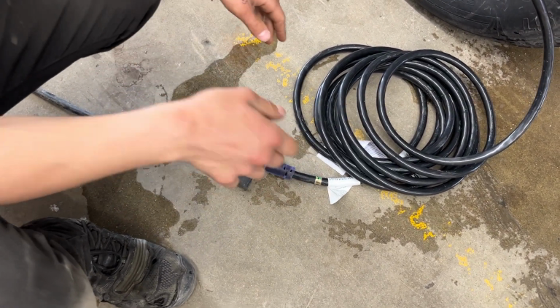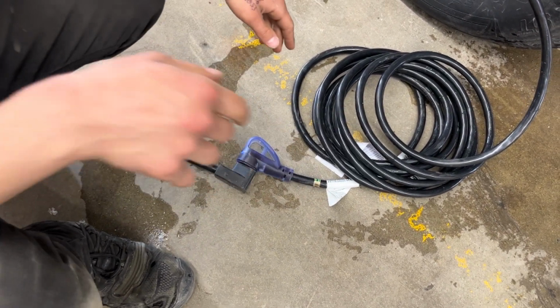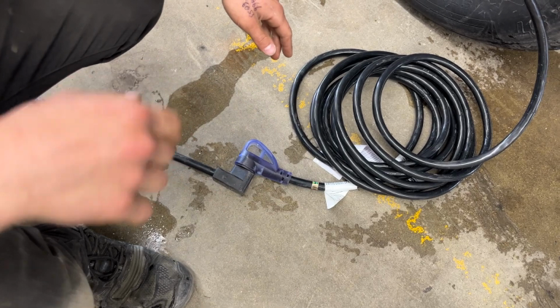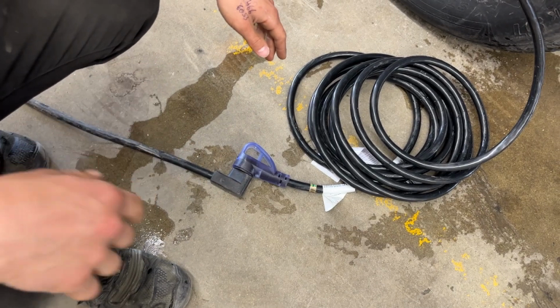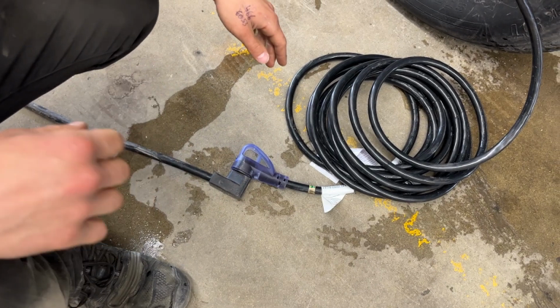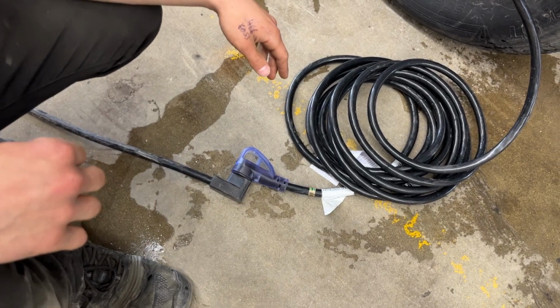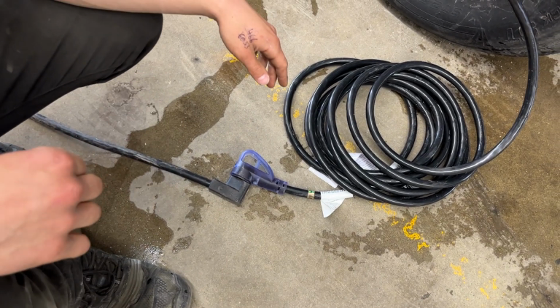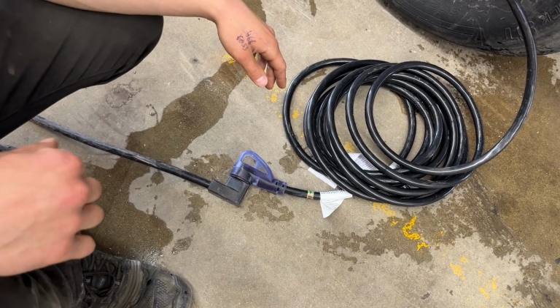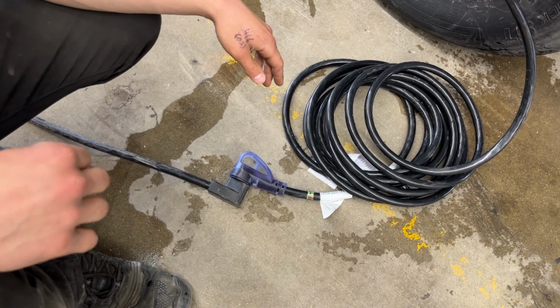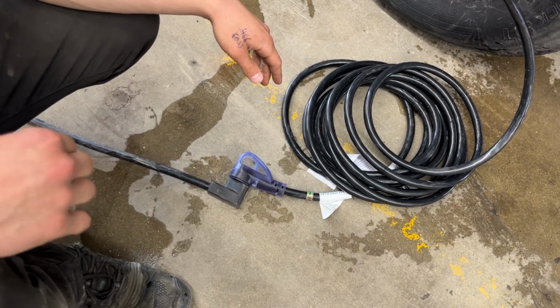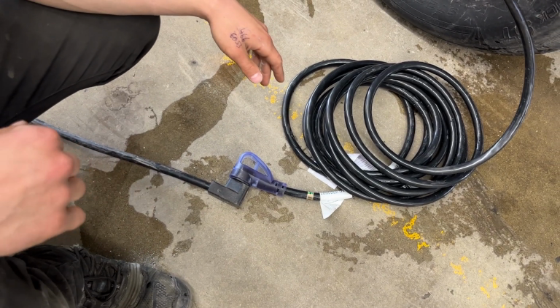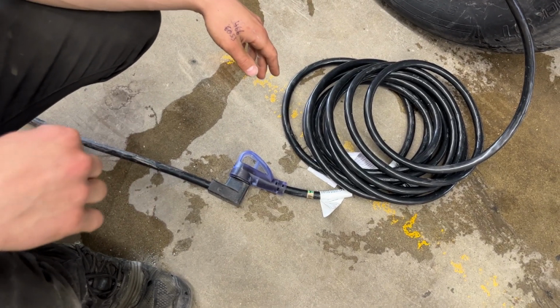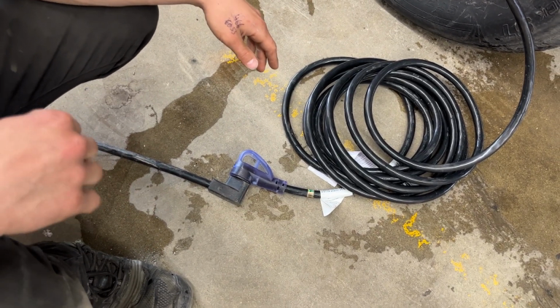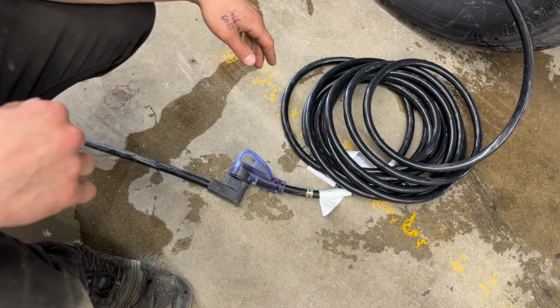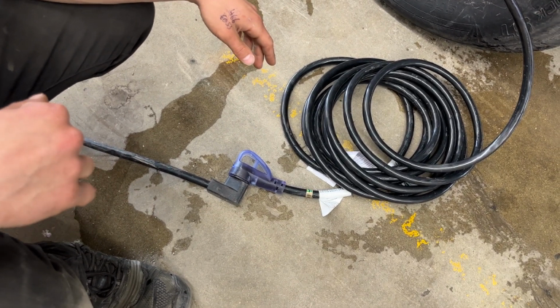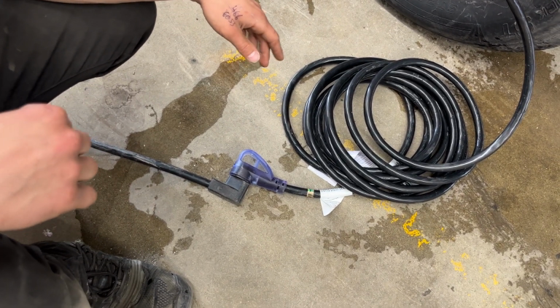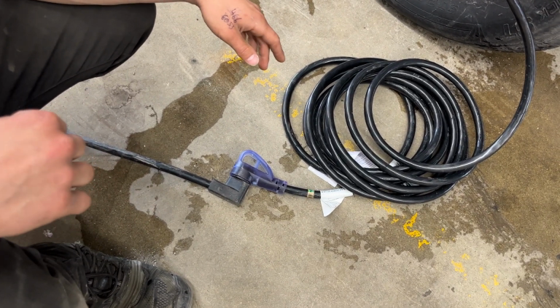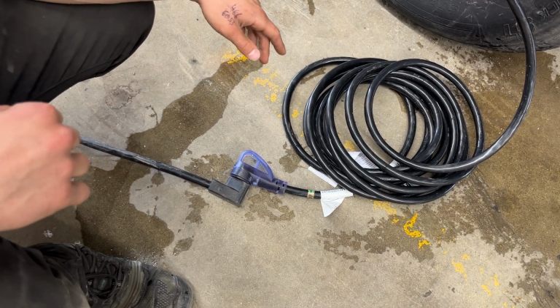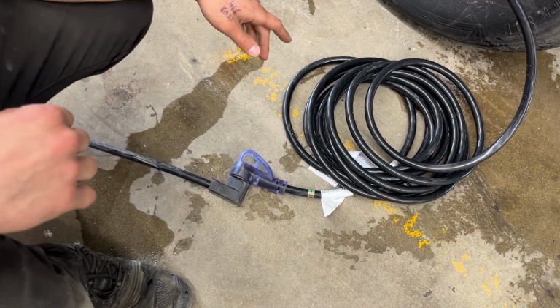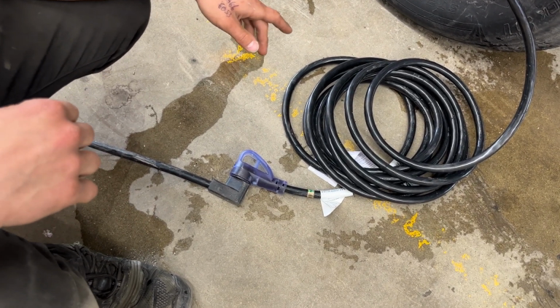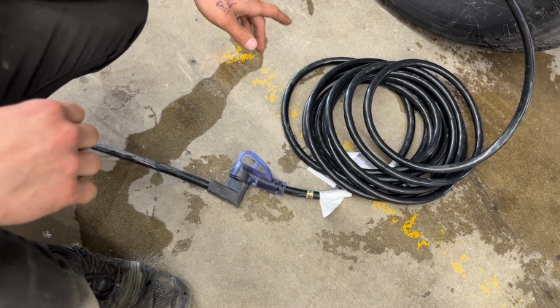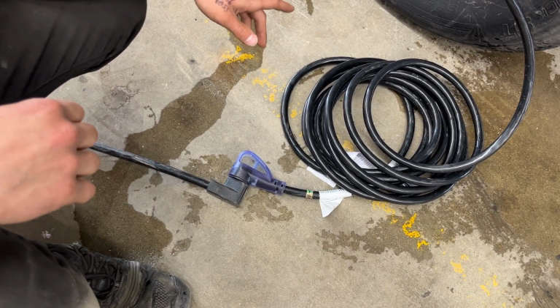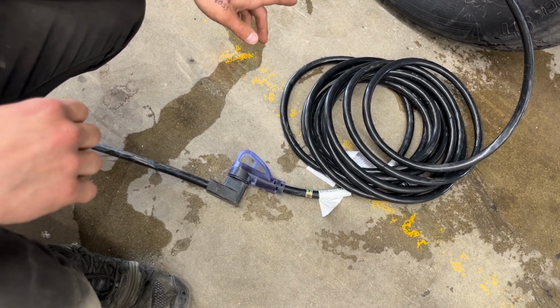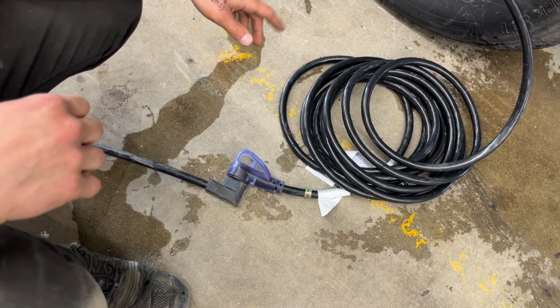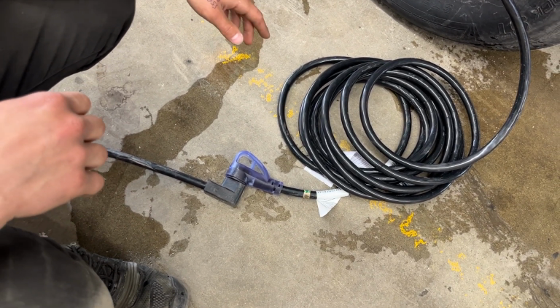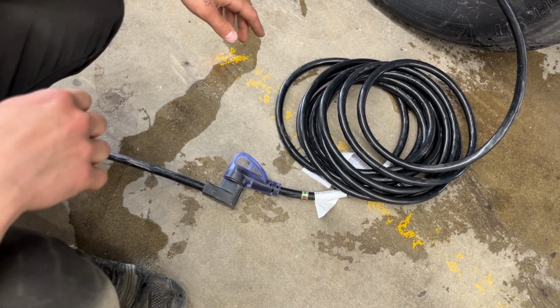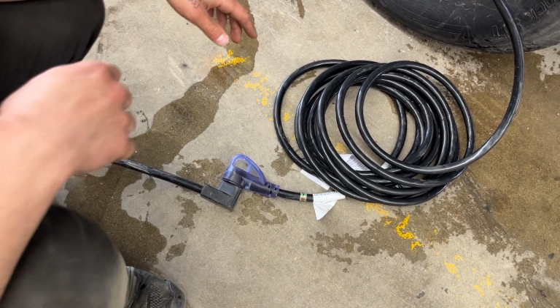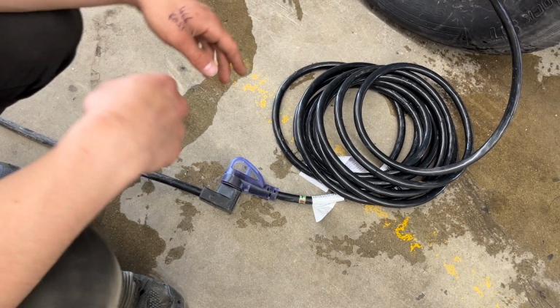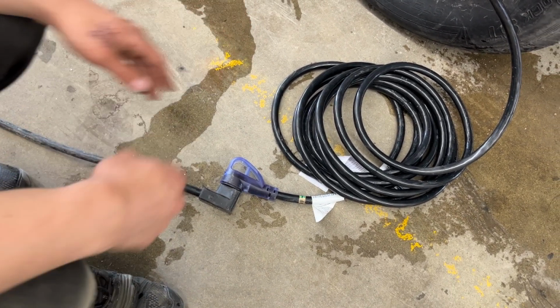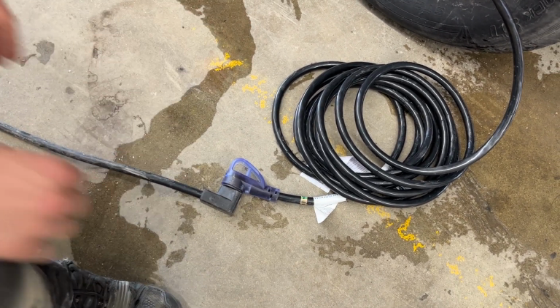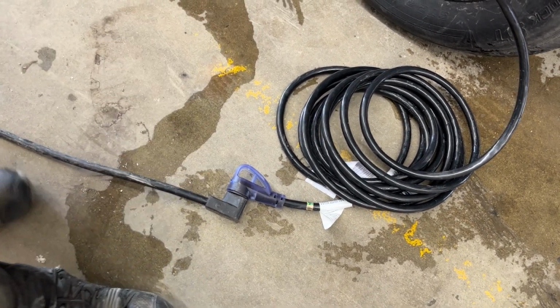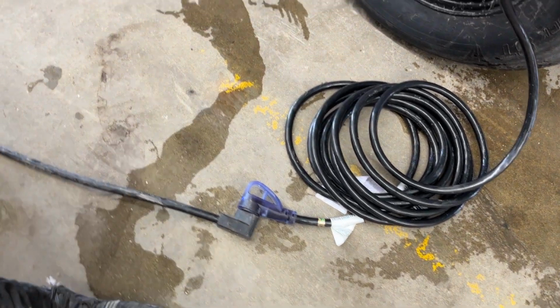We also provide a 15-amp adapter, so if you're looking to plug in at home to charge your batteries or run your fridge, you've got the power to do so.